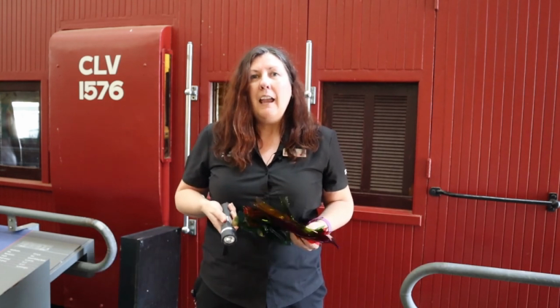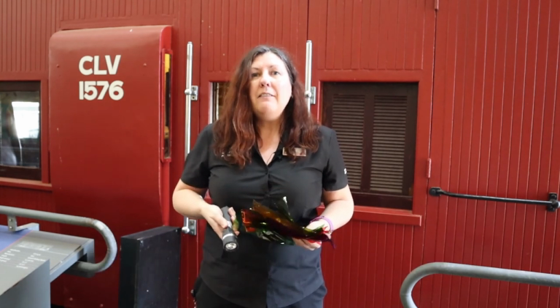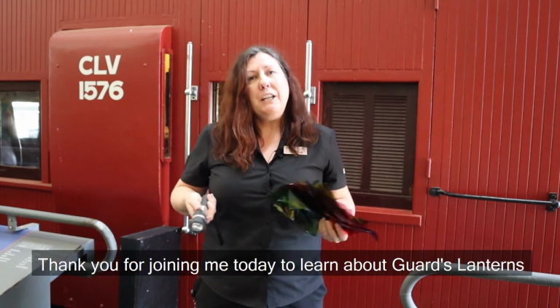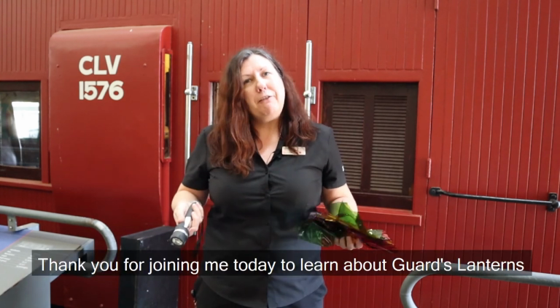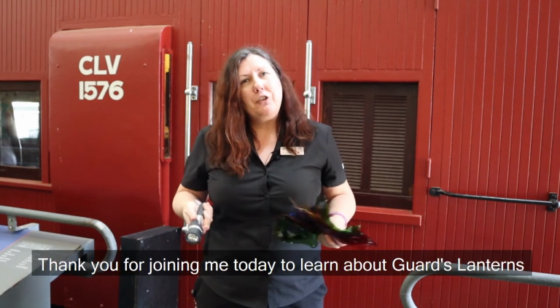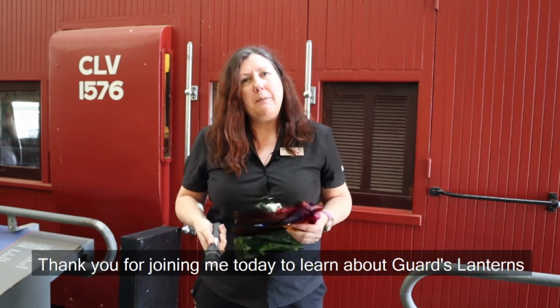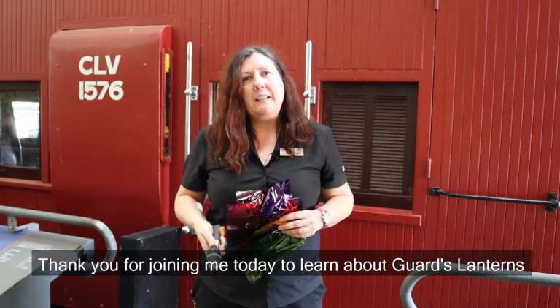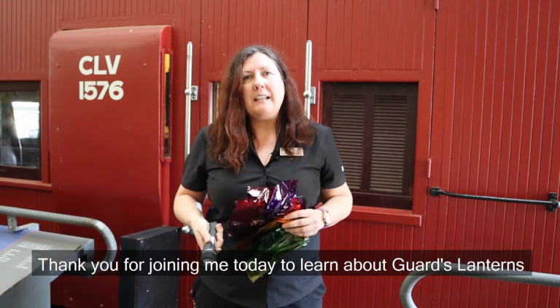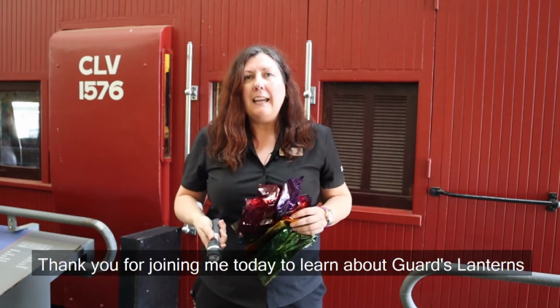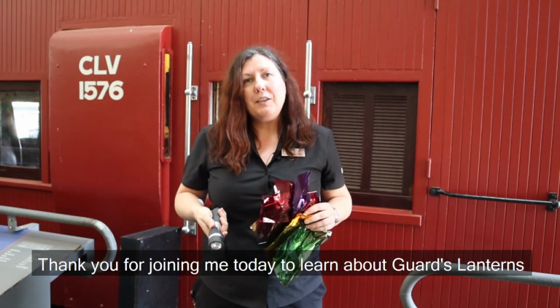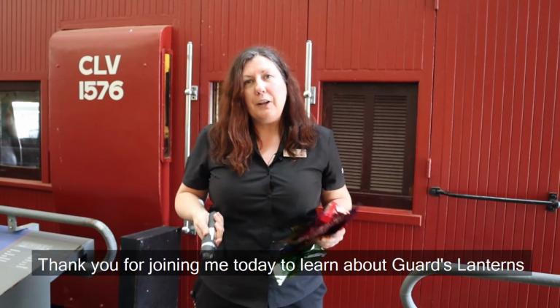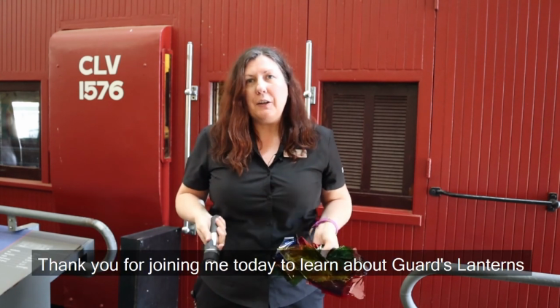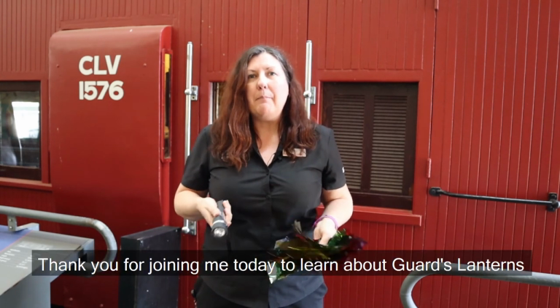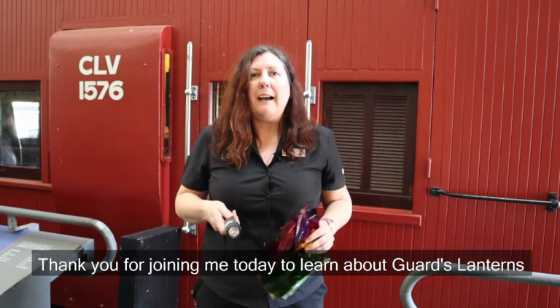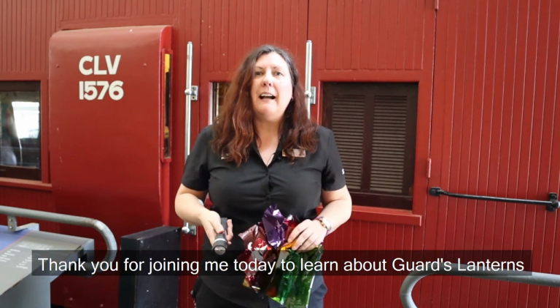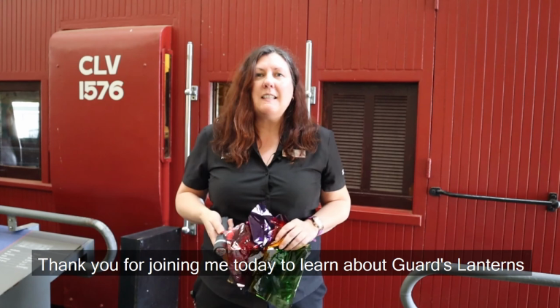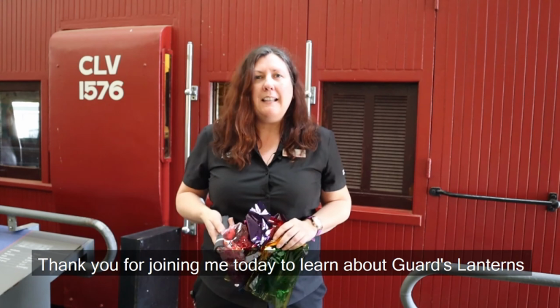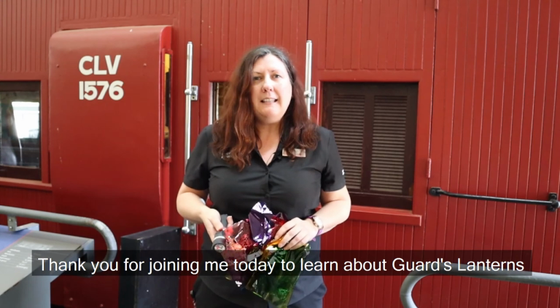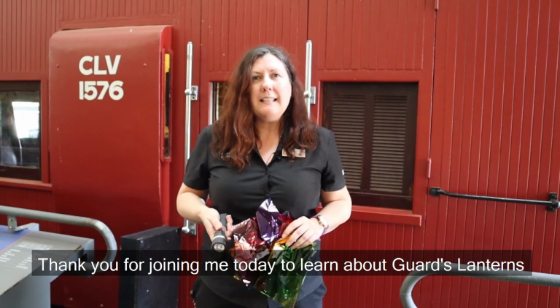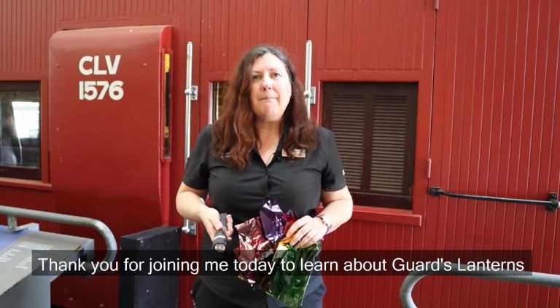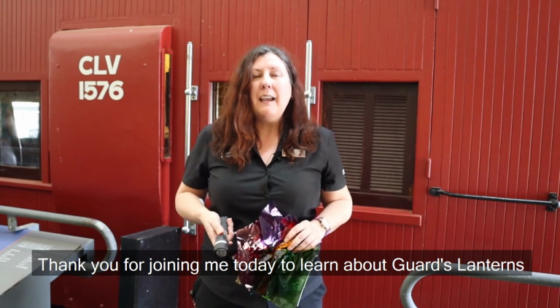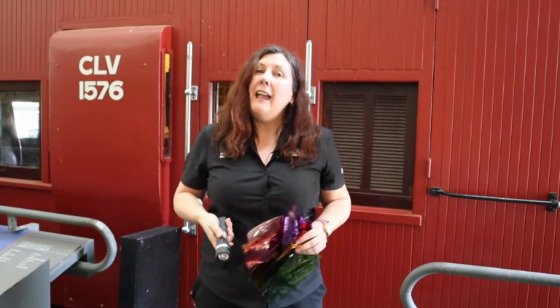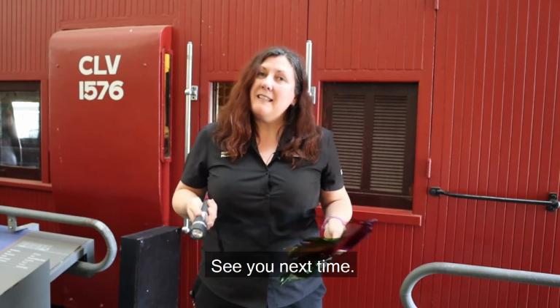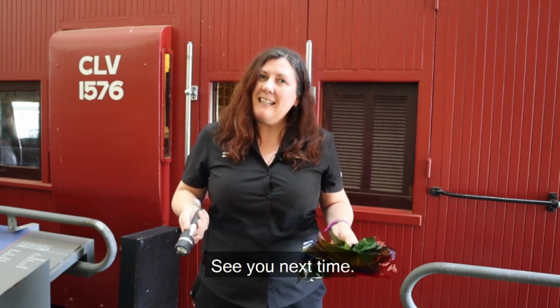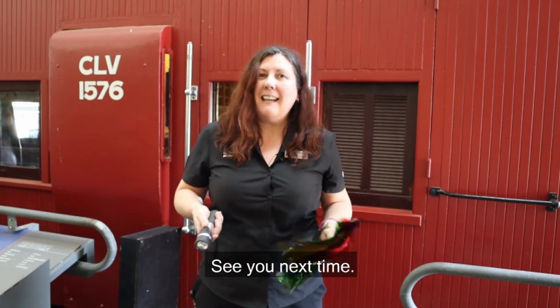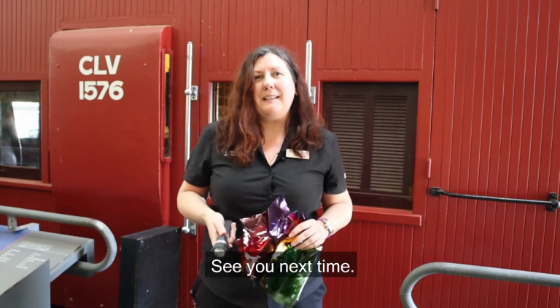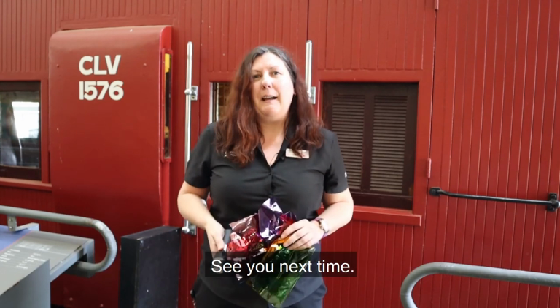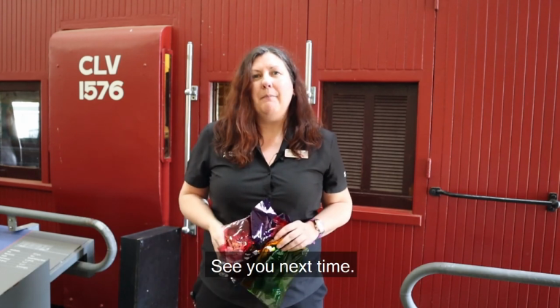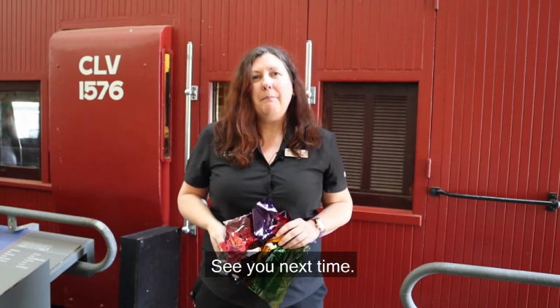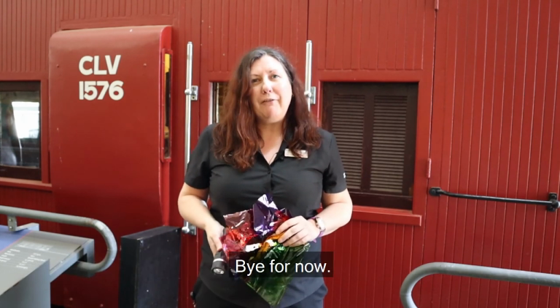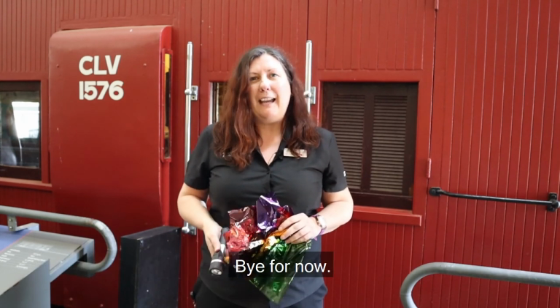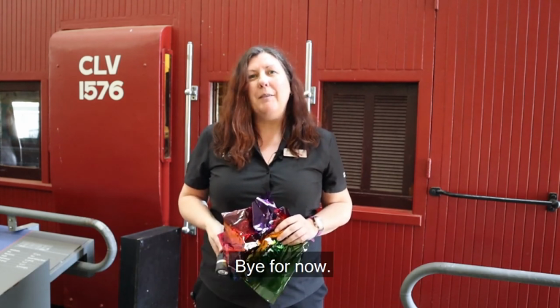Thank you for joining me today to learn about guards lanterns. See you next time. Bye for now.